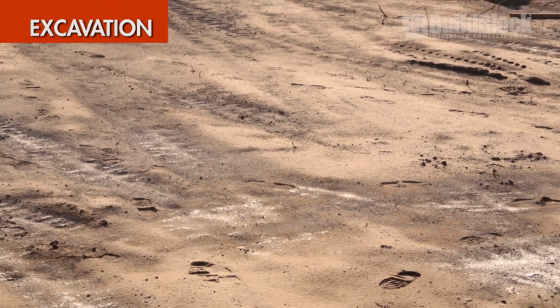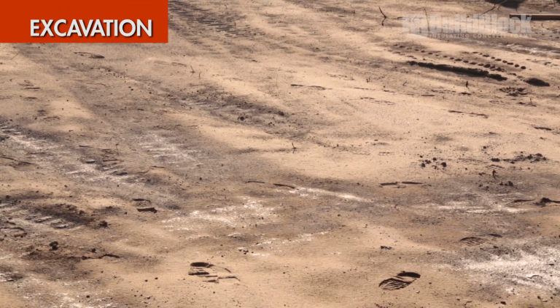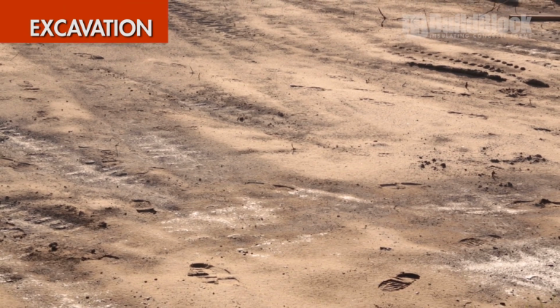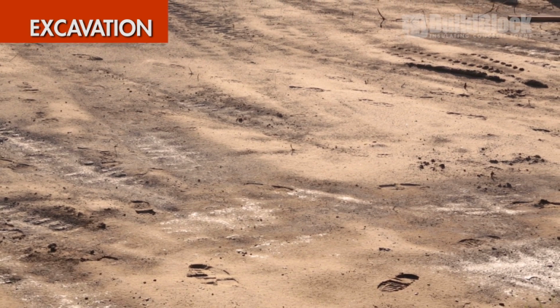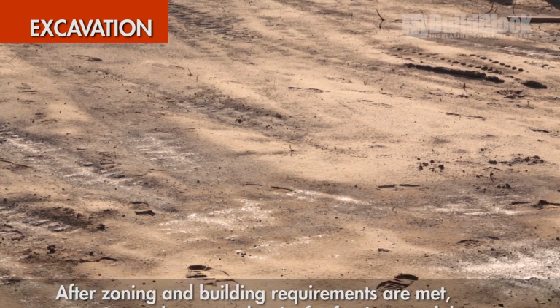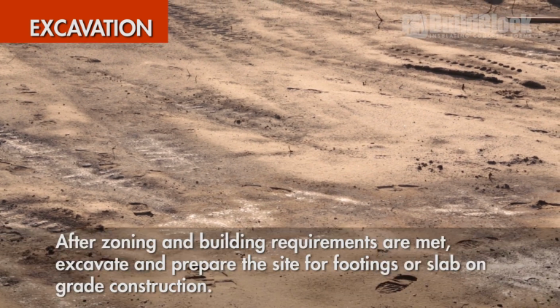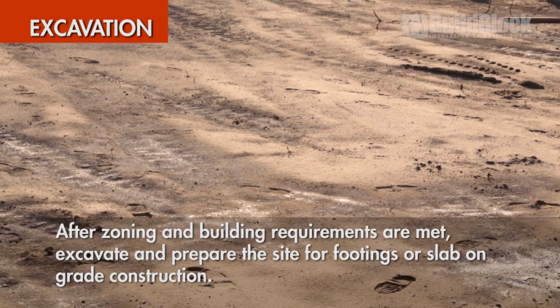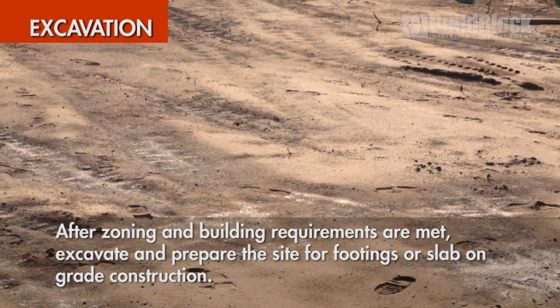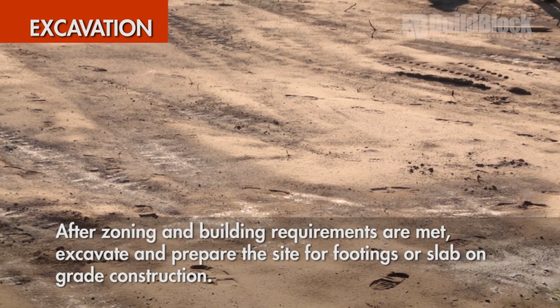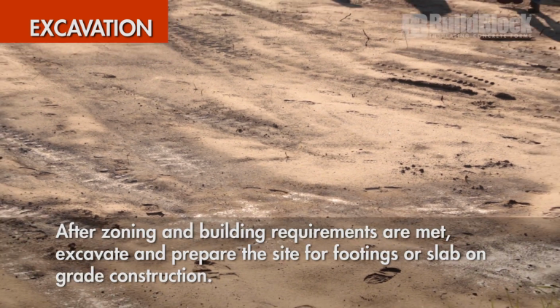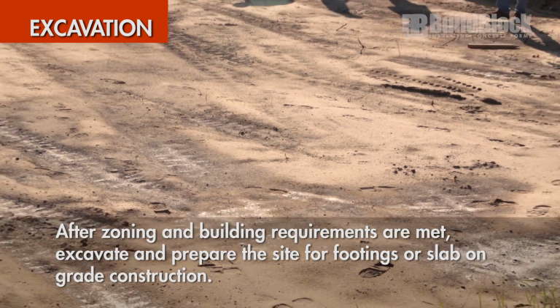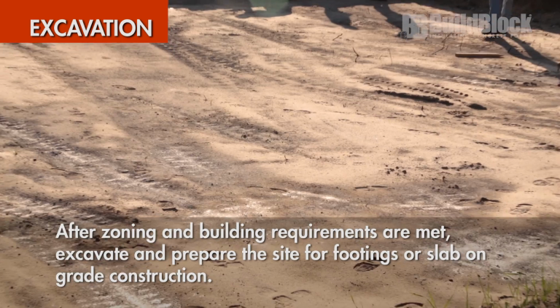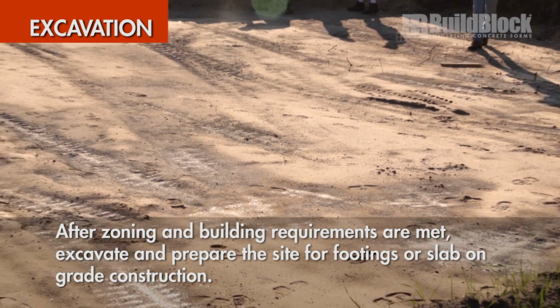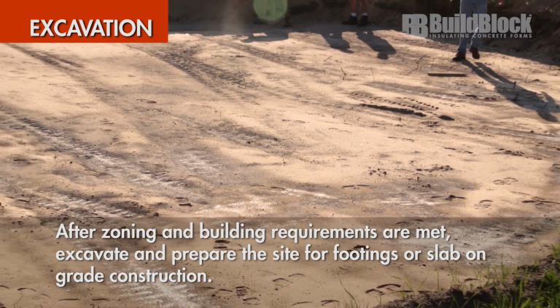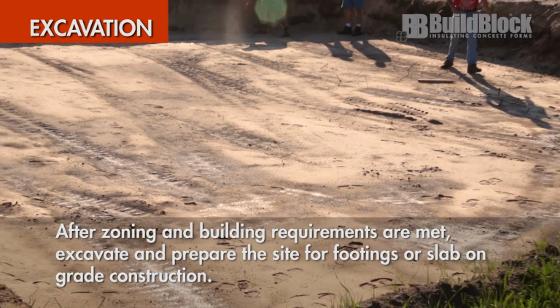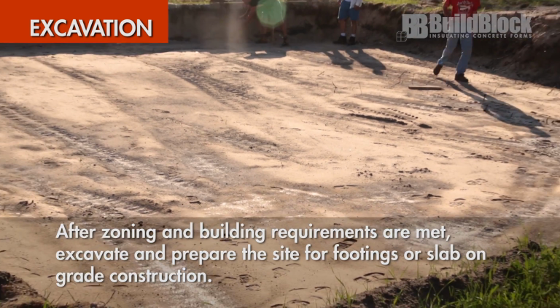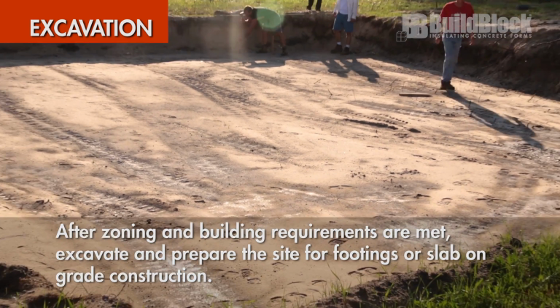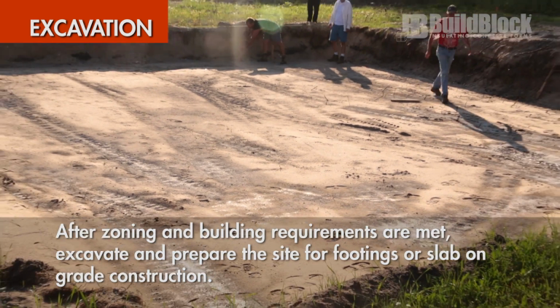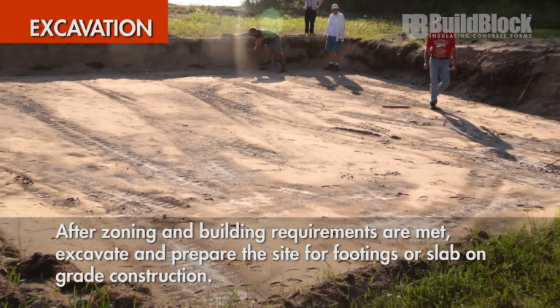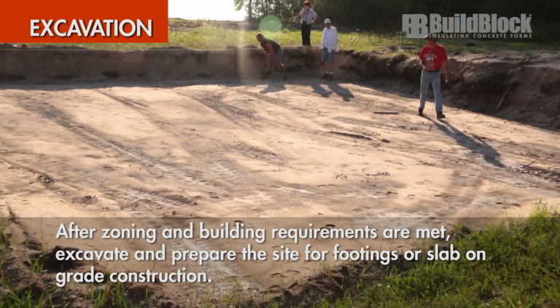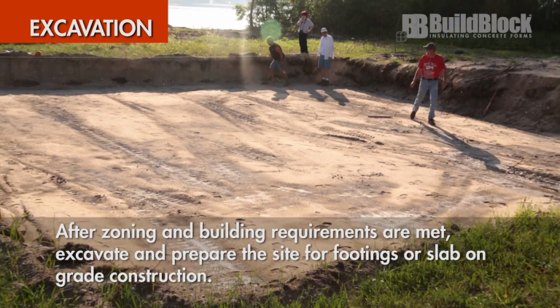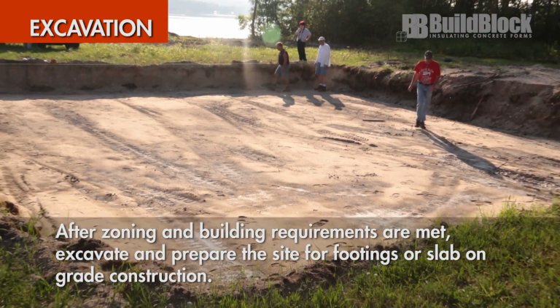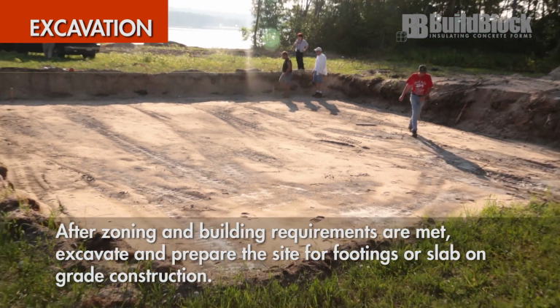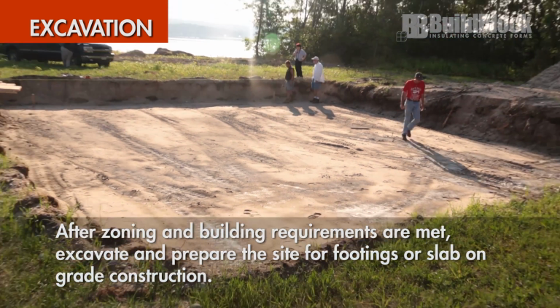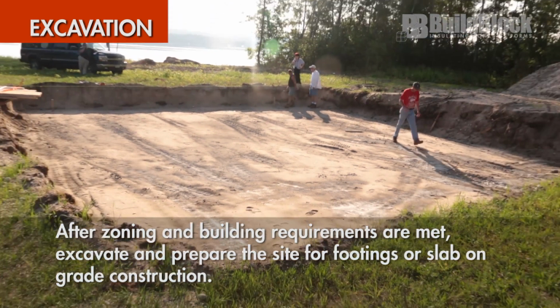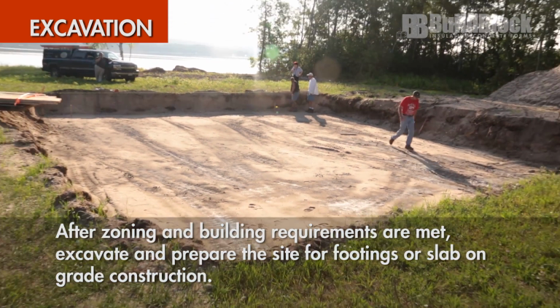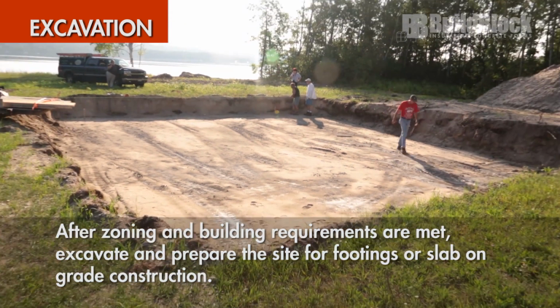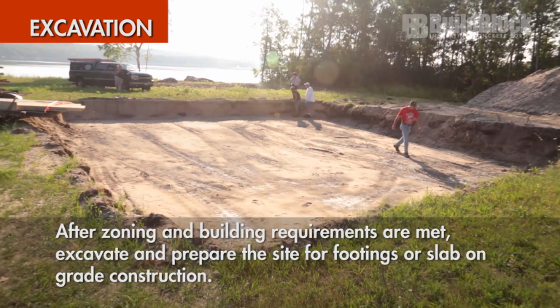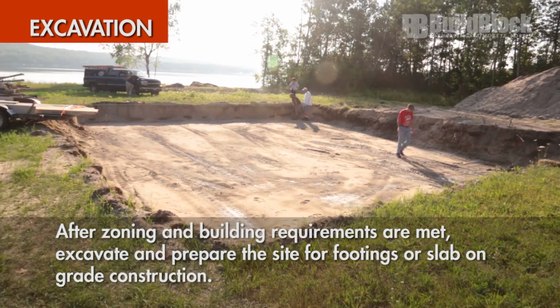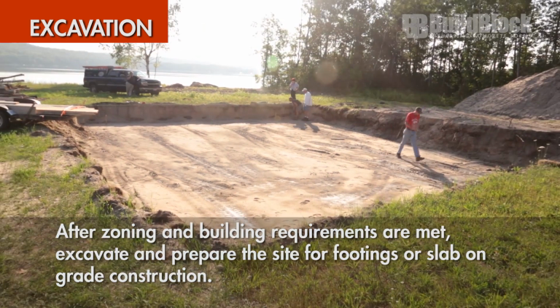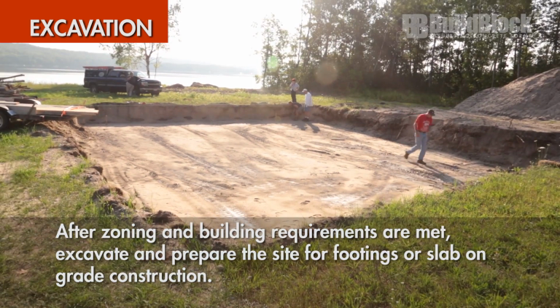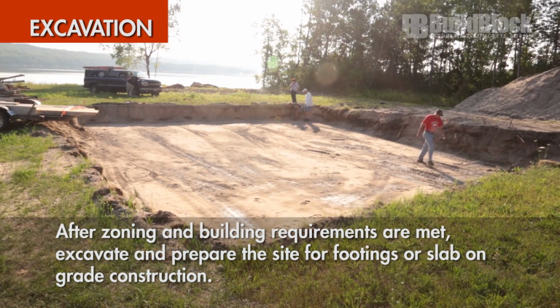When all permits are in place, begin by excavating to prepare the site for footings or slab-on-grade construction.